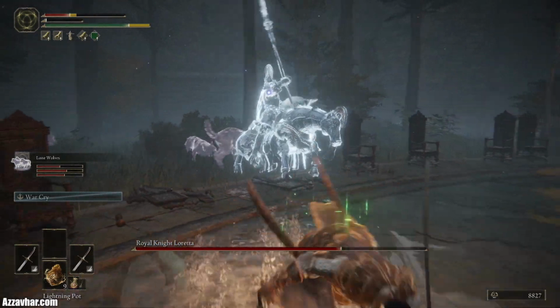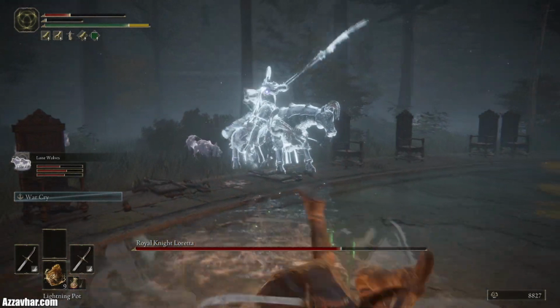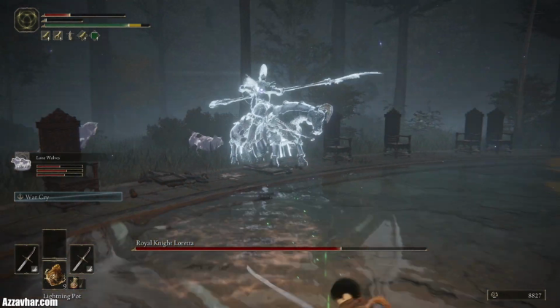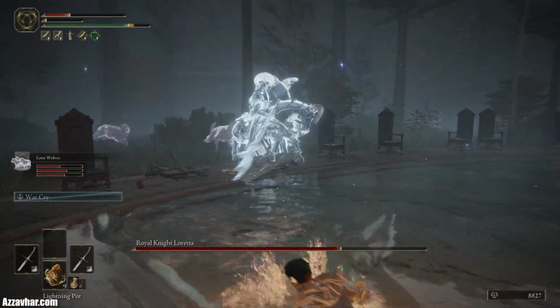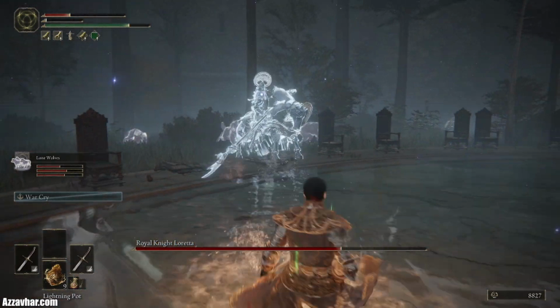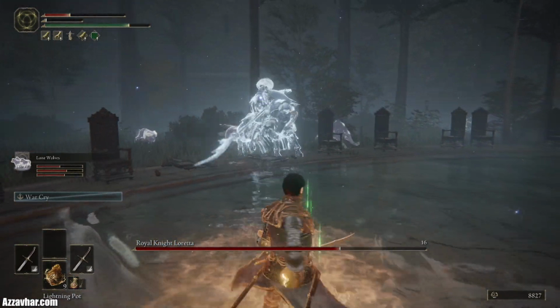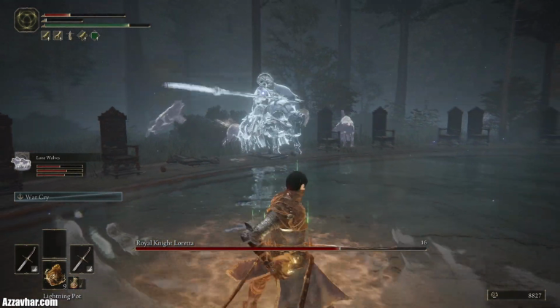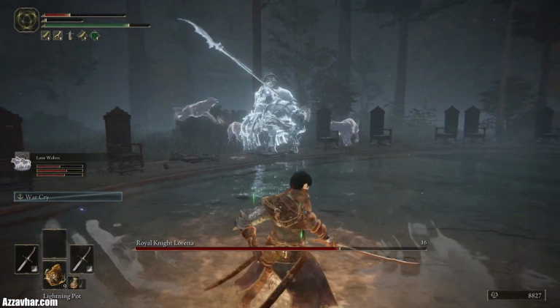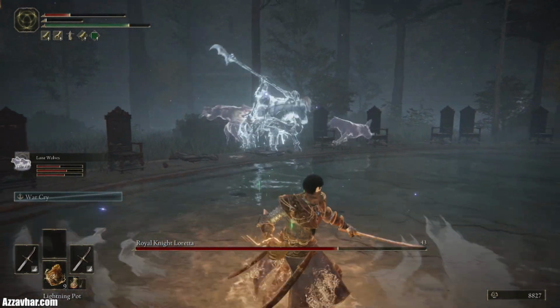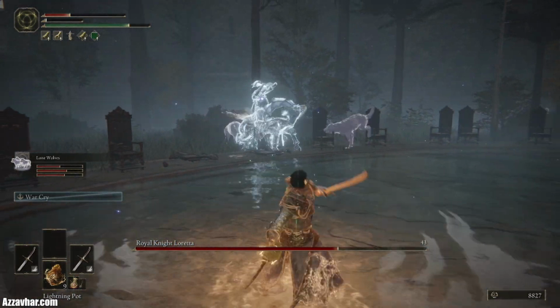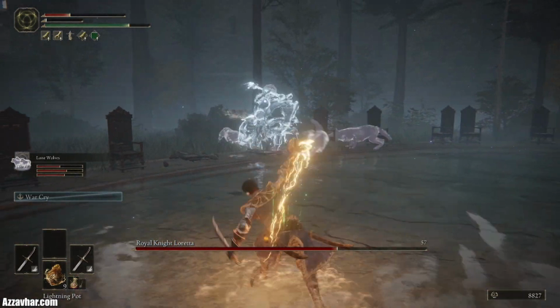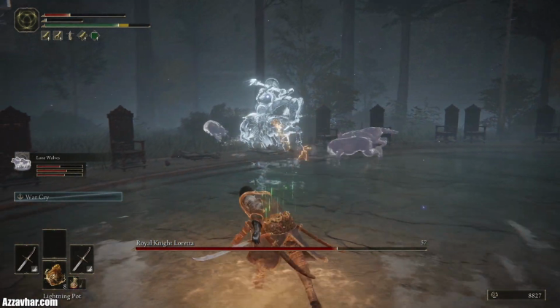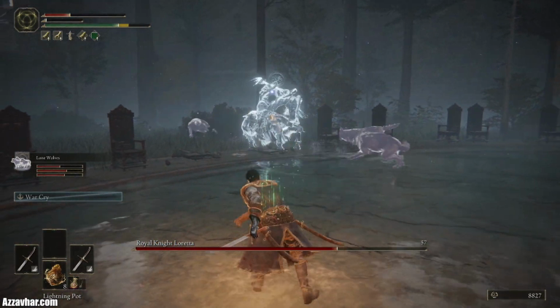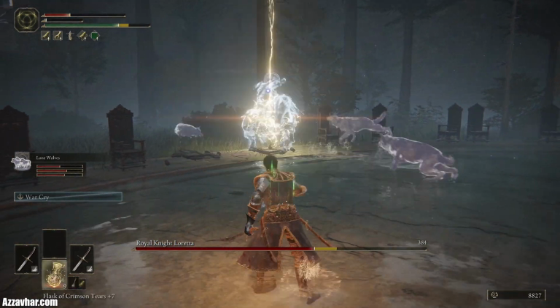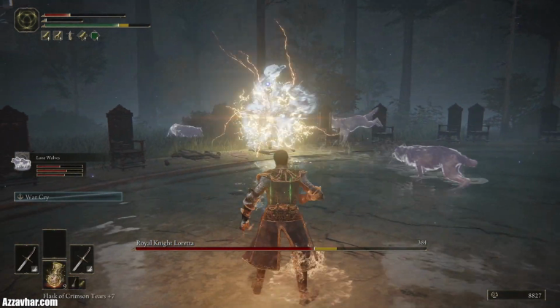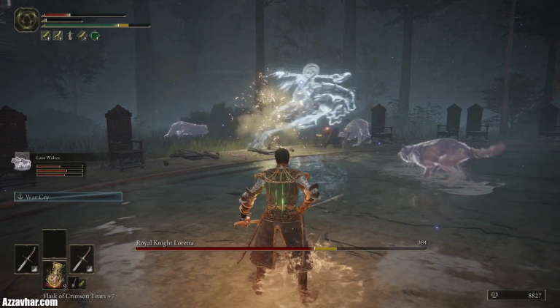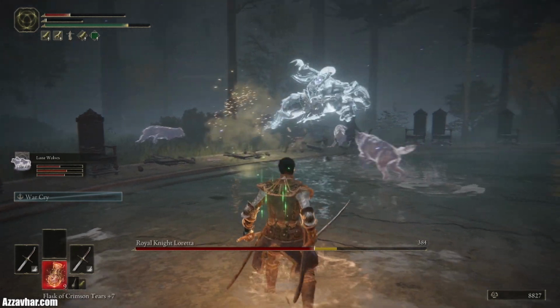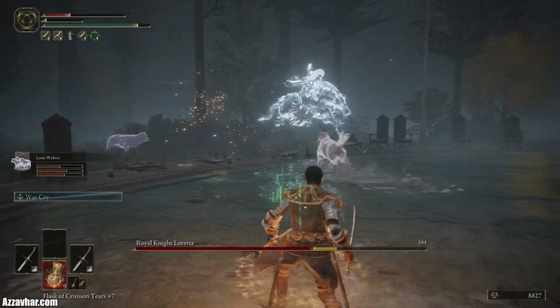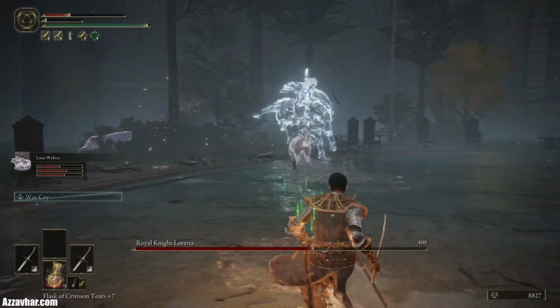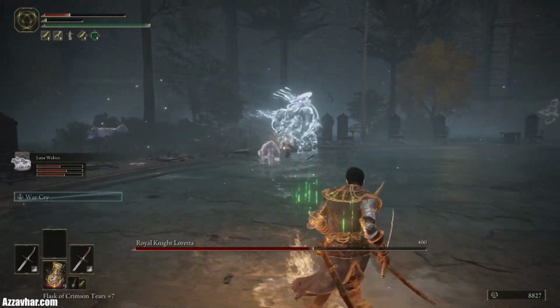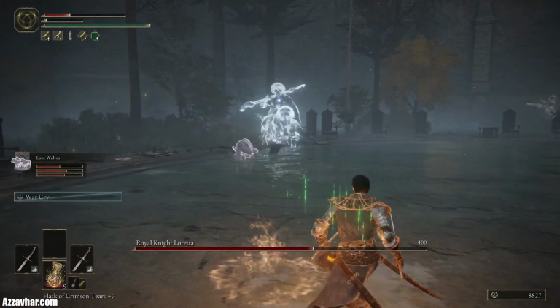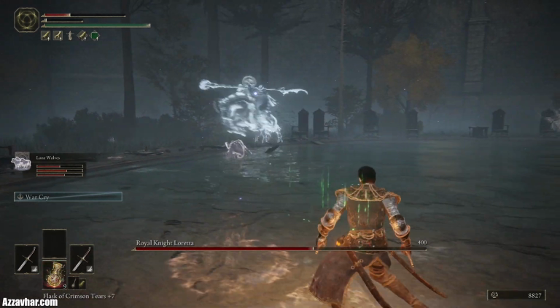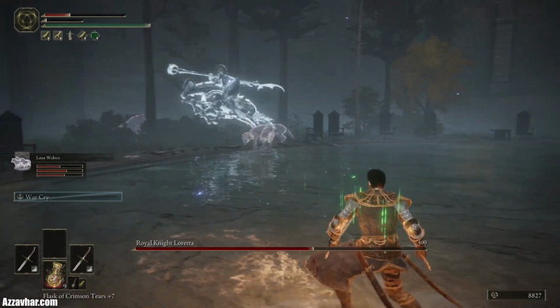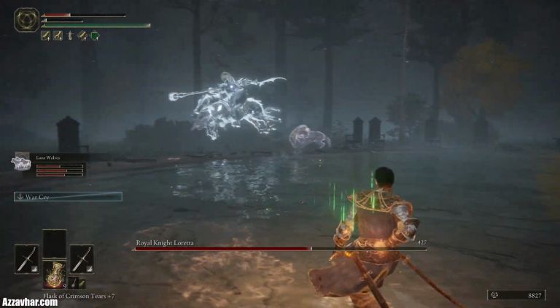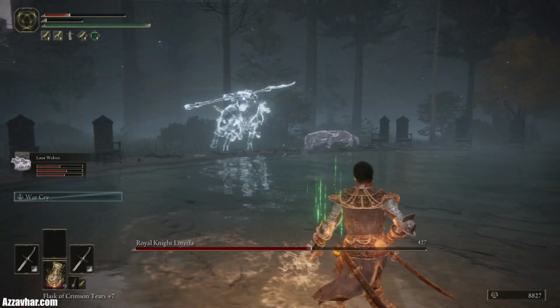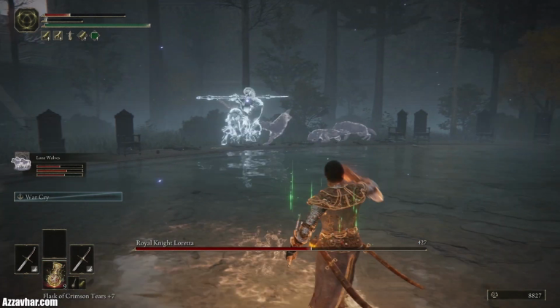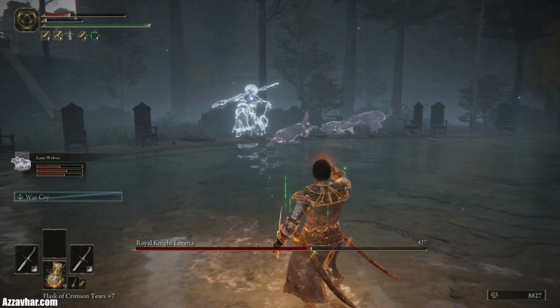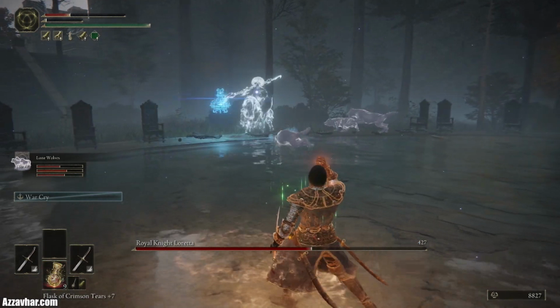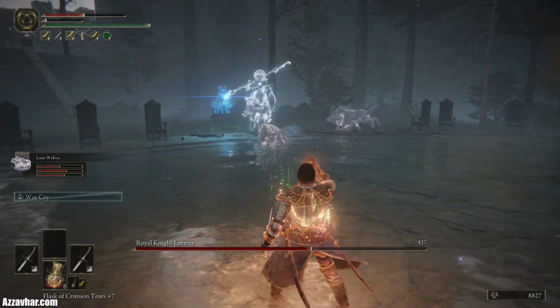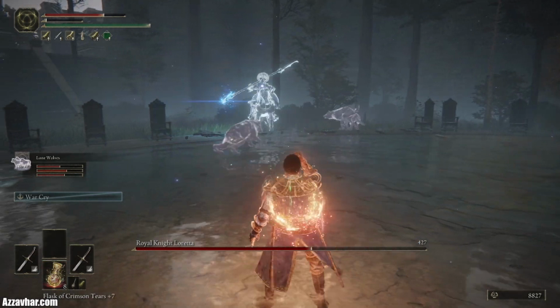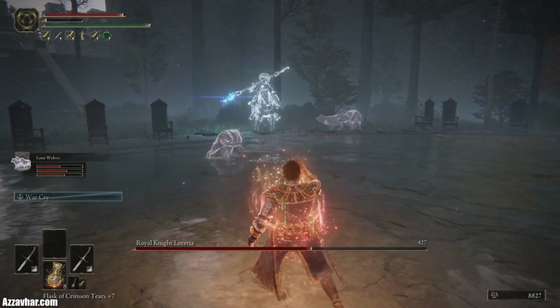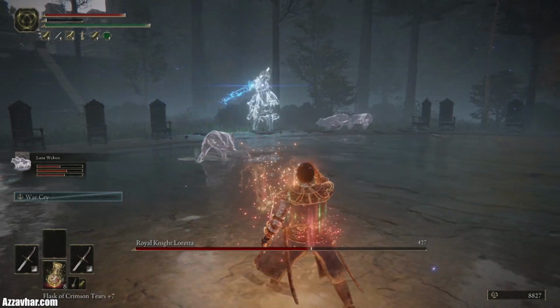You could use this chance to throw your lightning pots — they do insane levels of damage if they actually connect. That's the amount of damage that they do; they're pretty beefy.